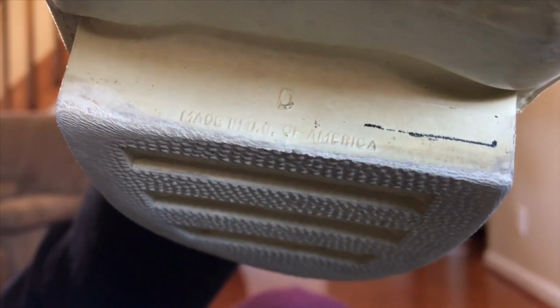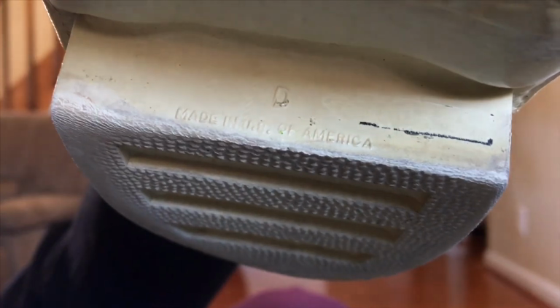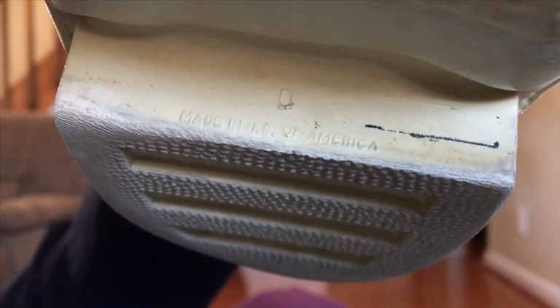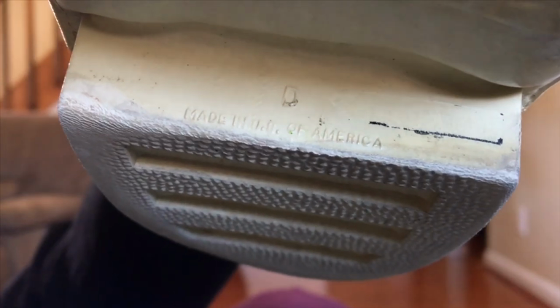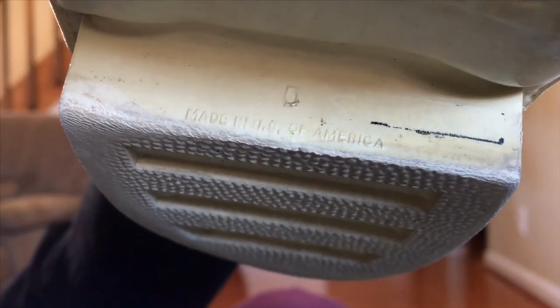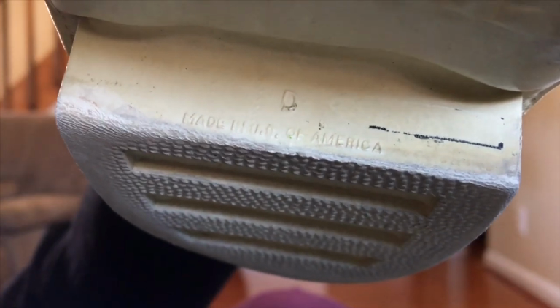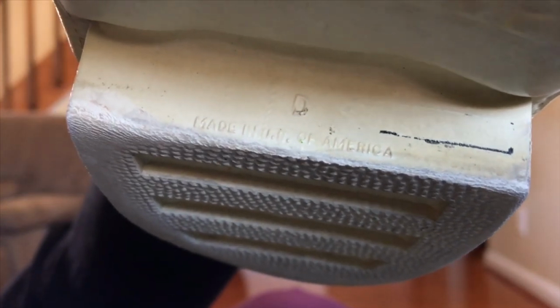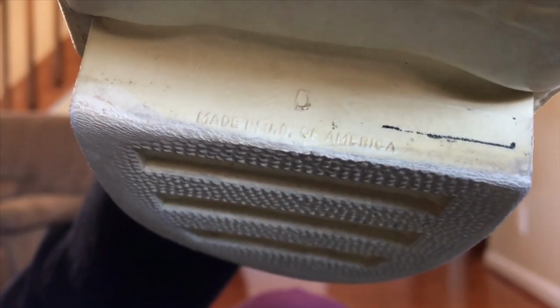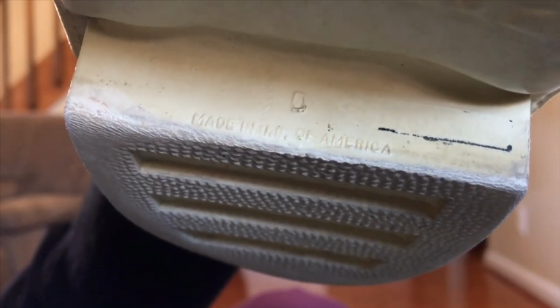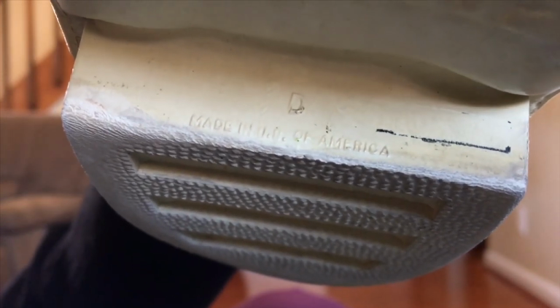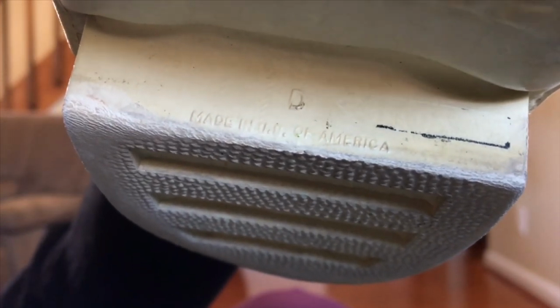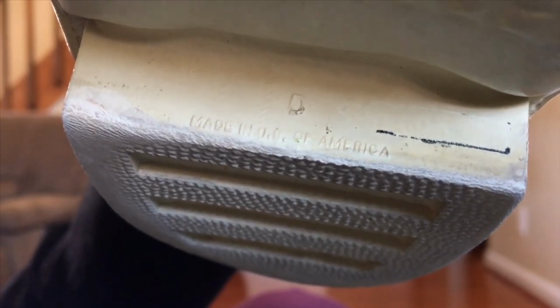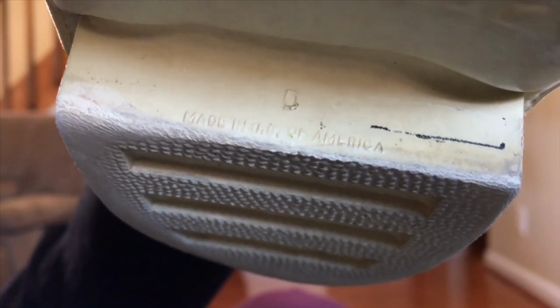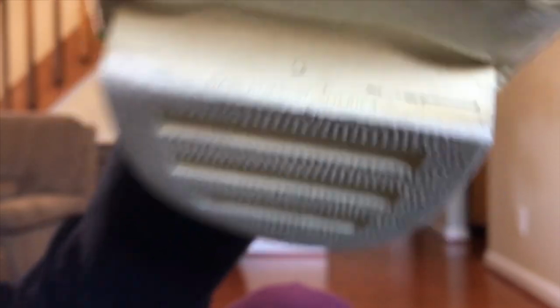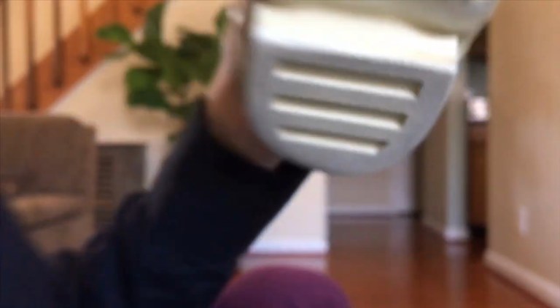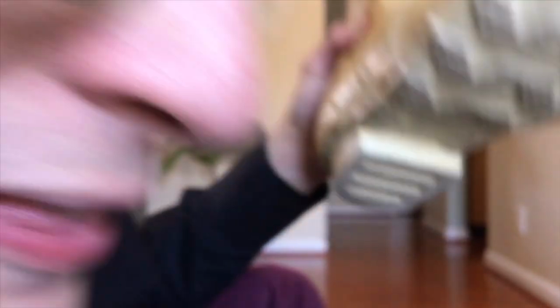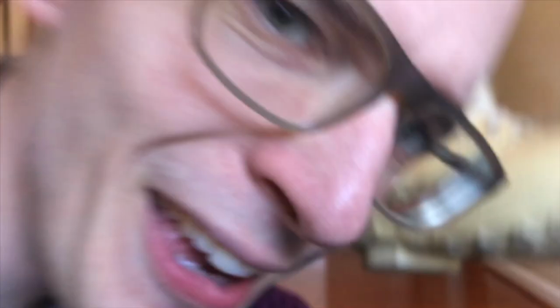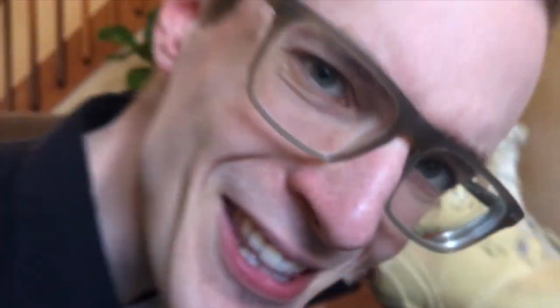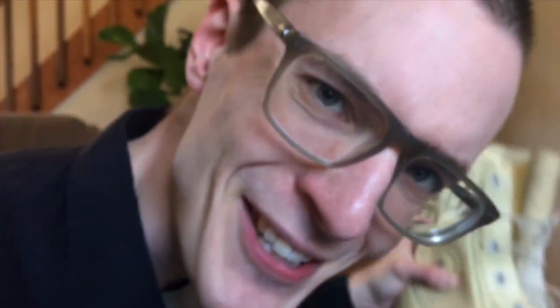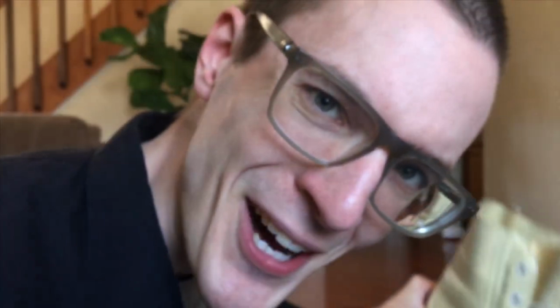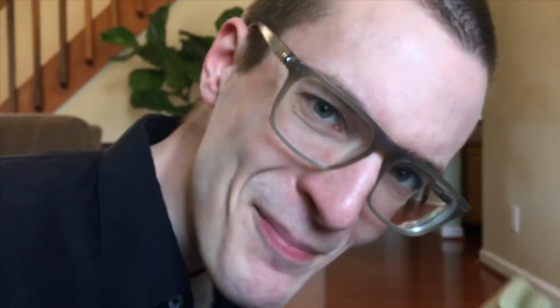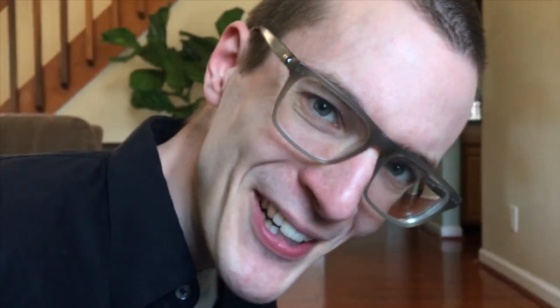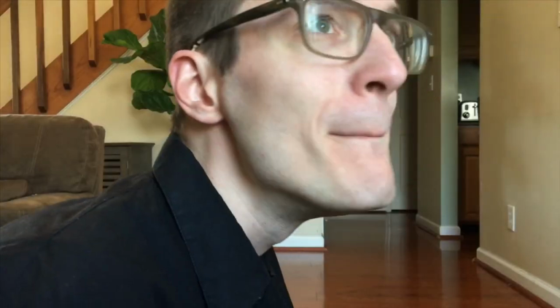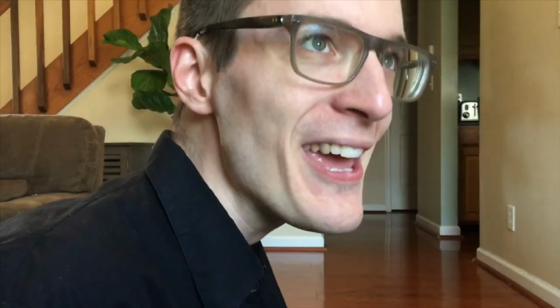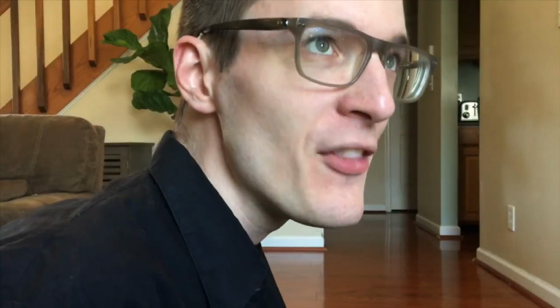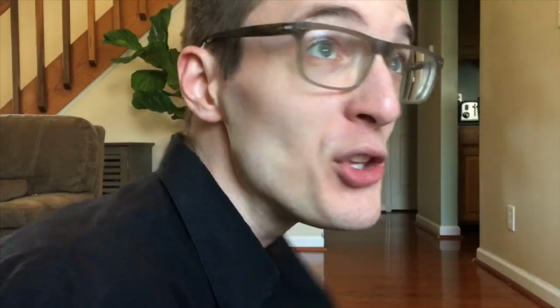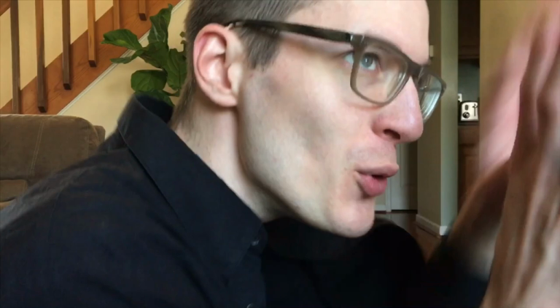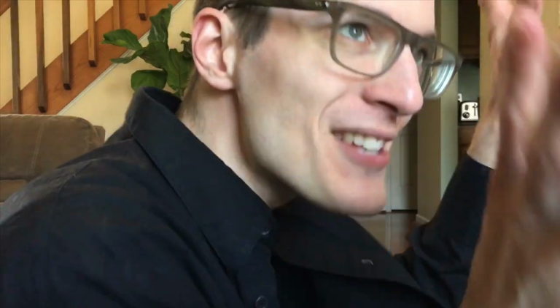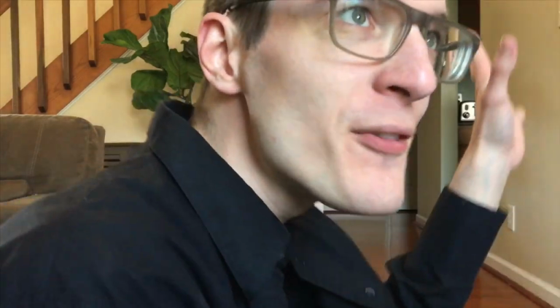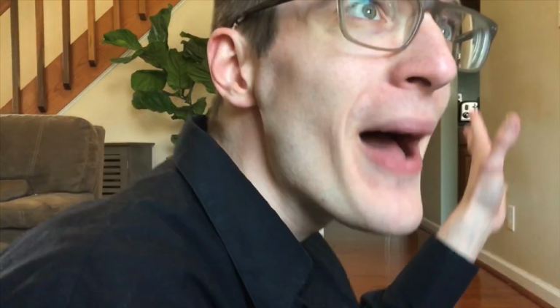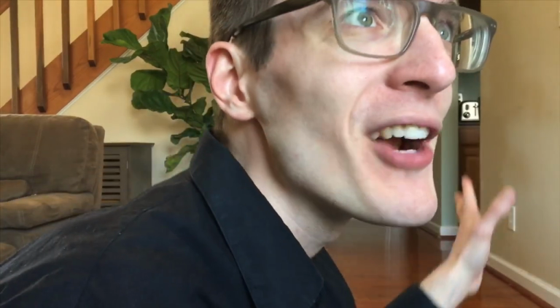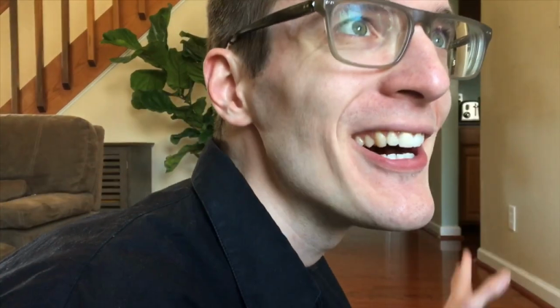Made in the US of America. Isn't that dumb? Made in the US of America.